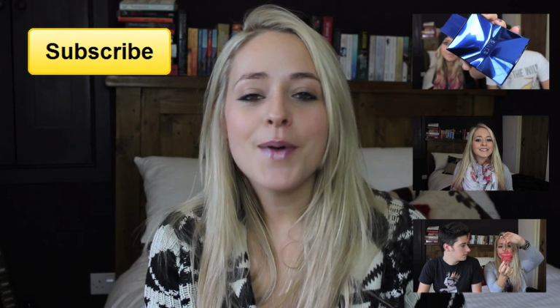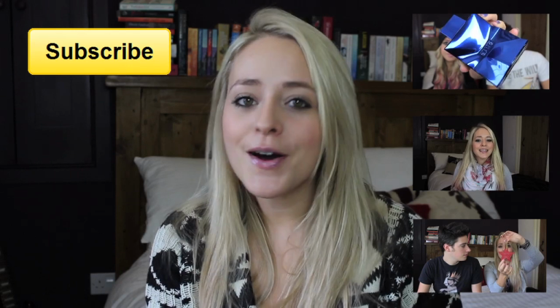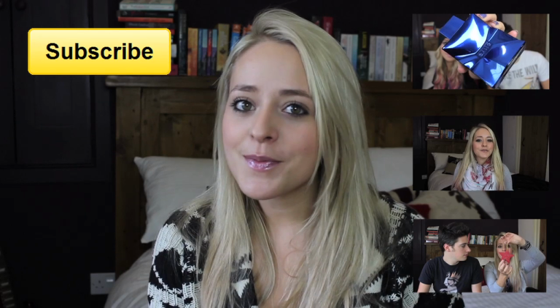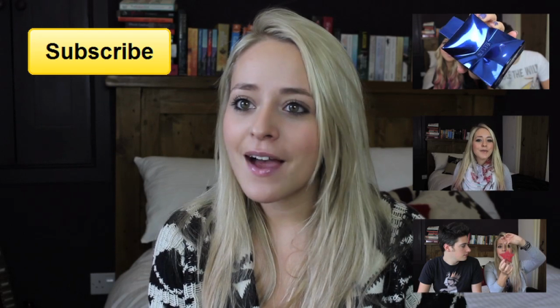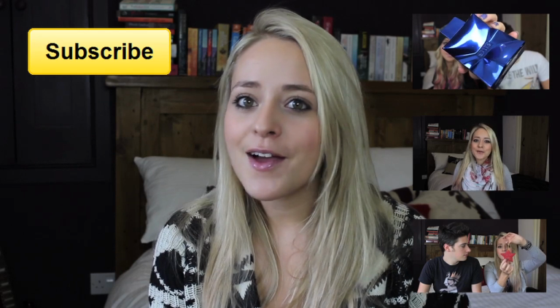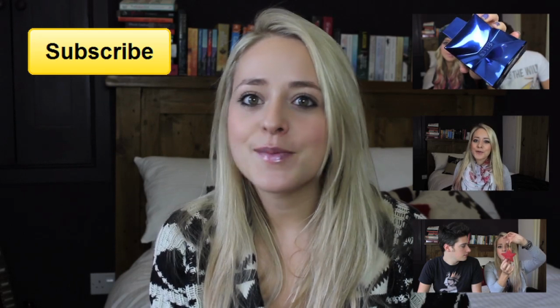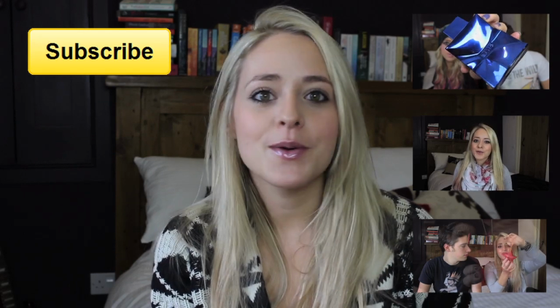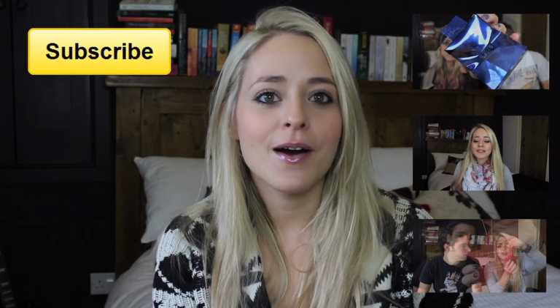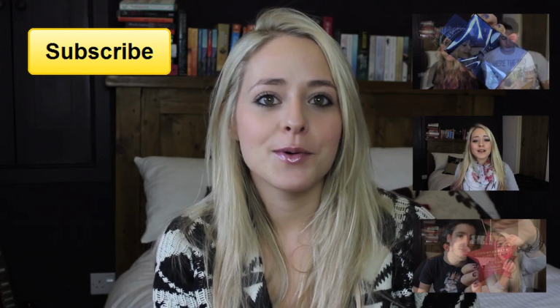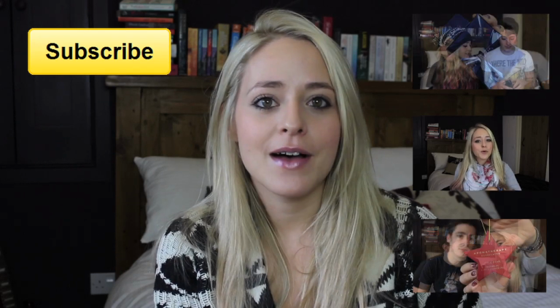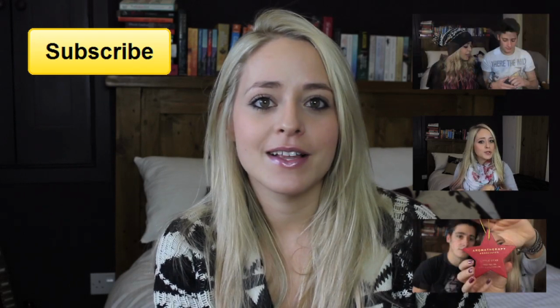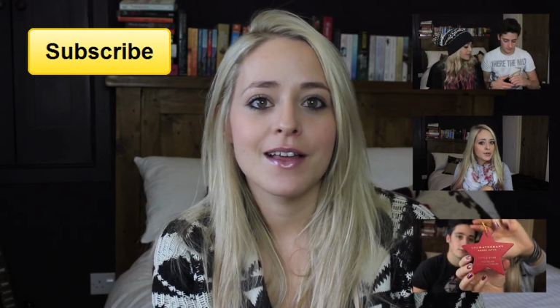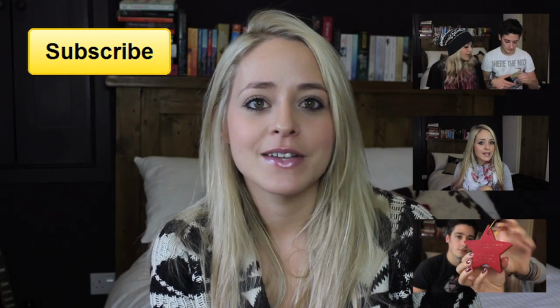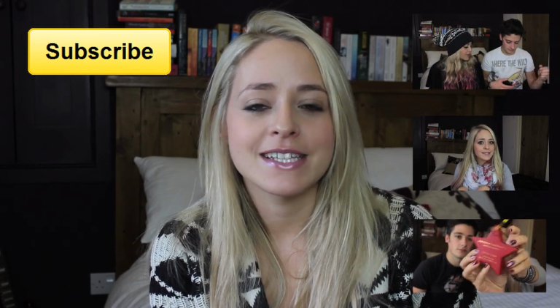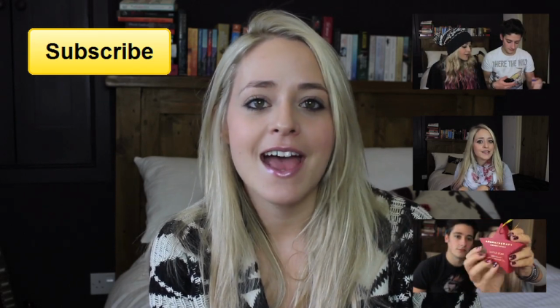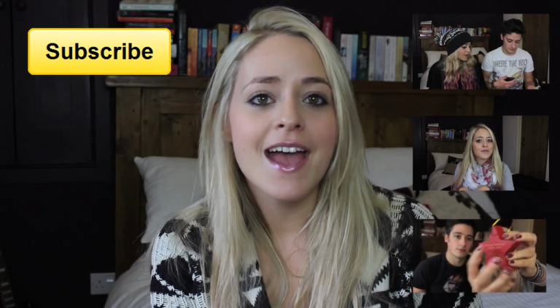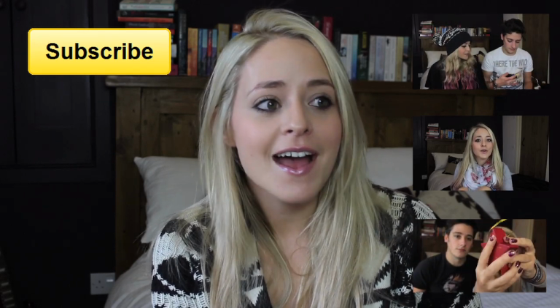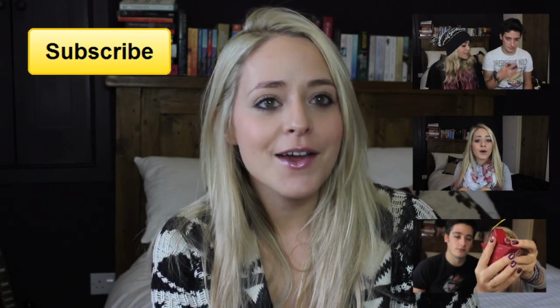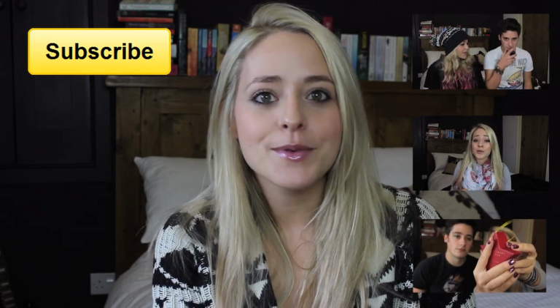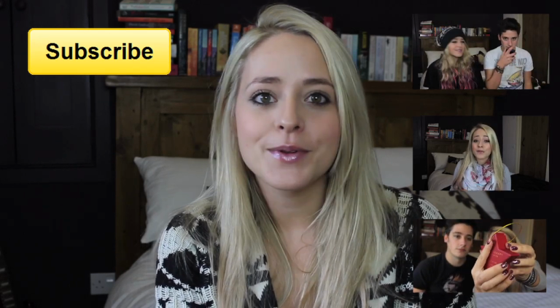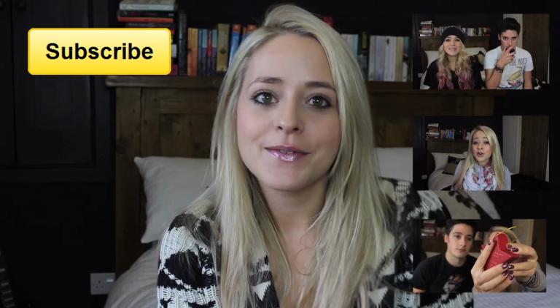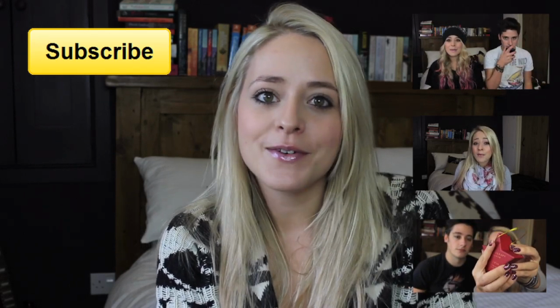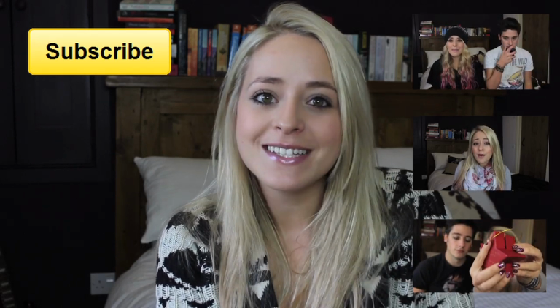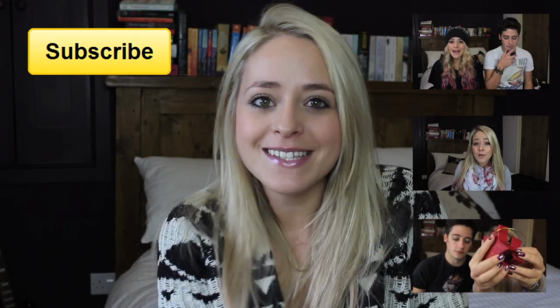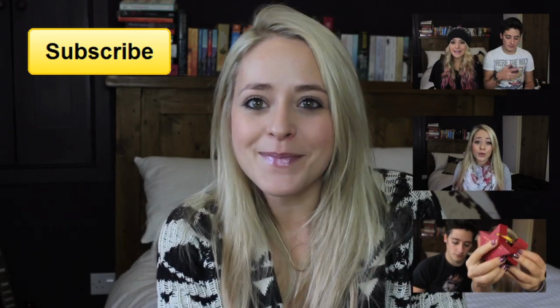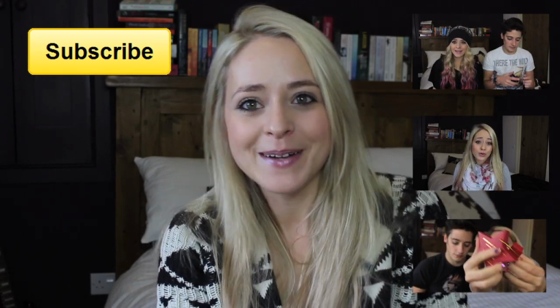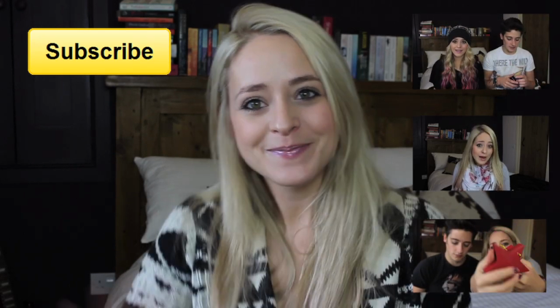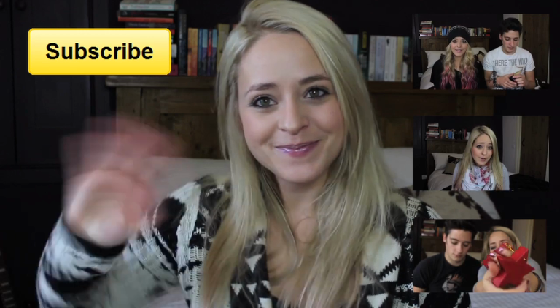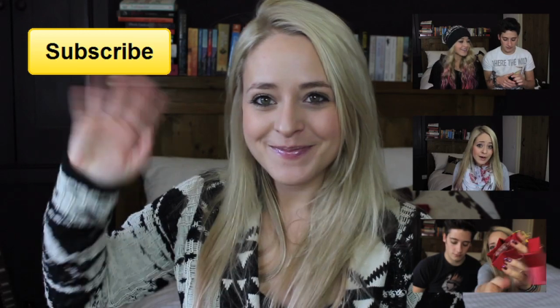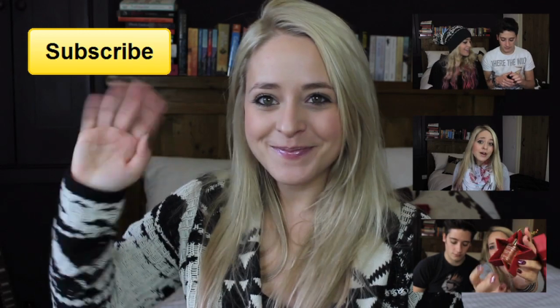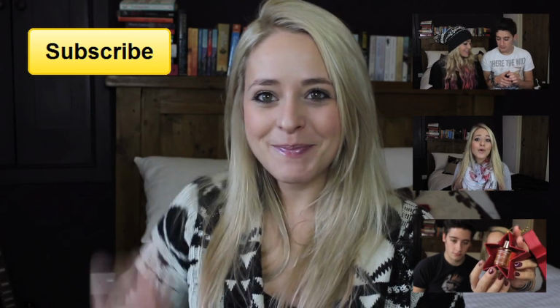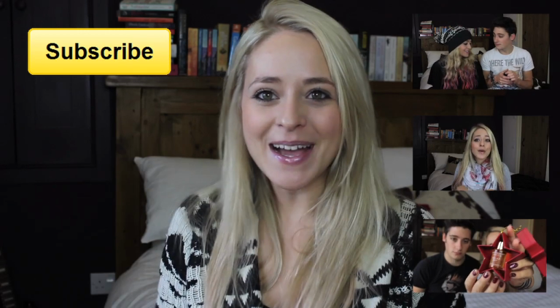Apart from that, I hope you're all having a lovely day and I hope you all have a great December. Bye!